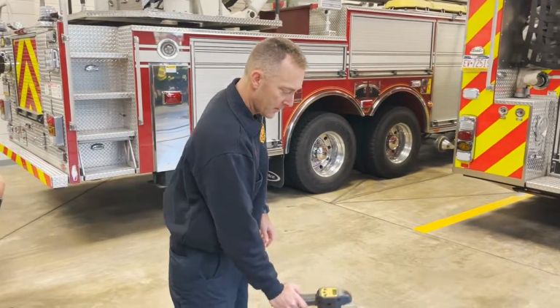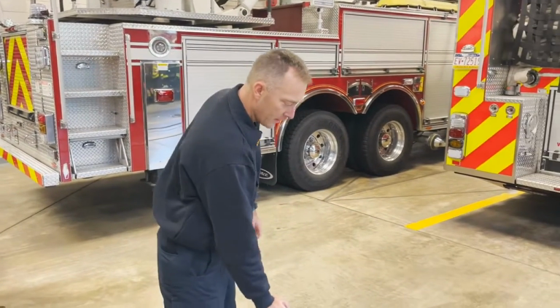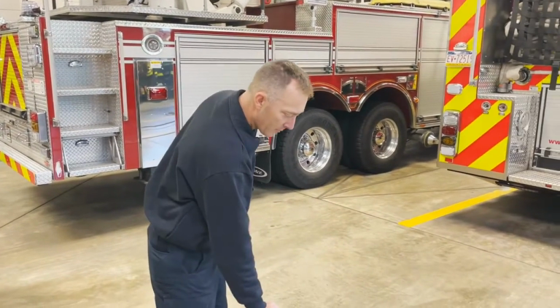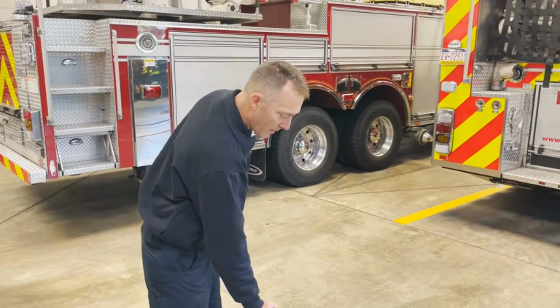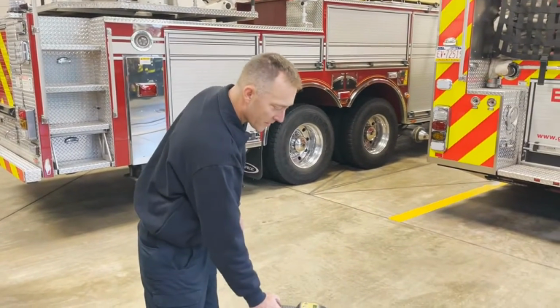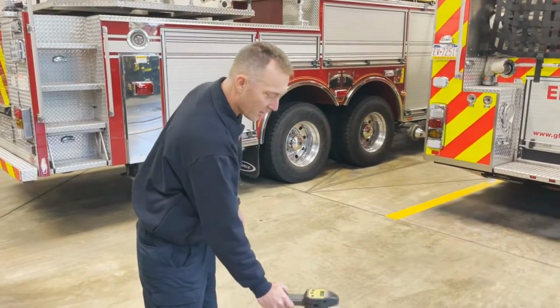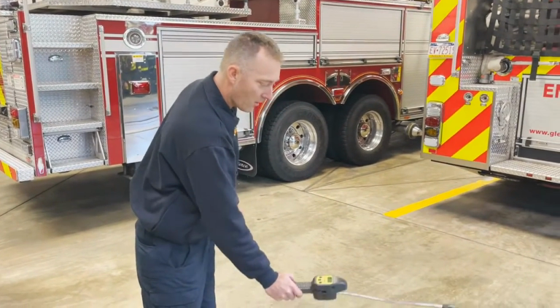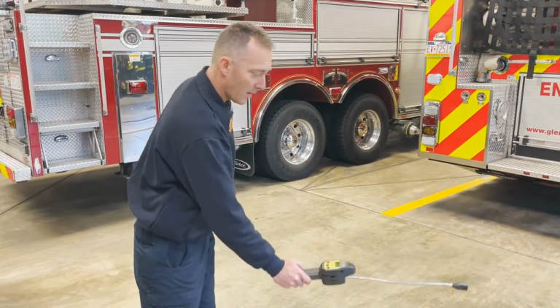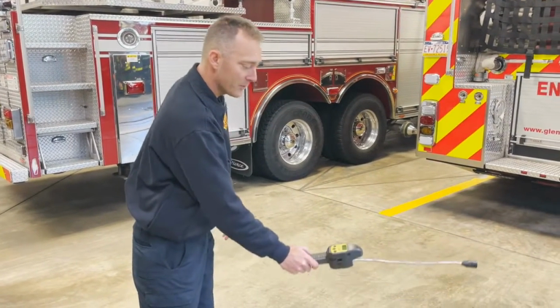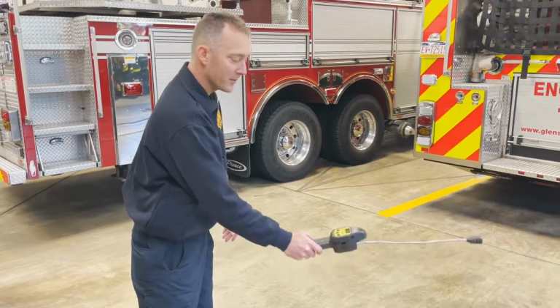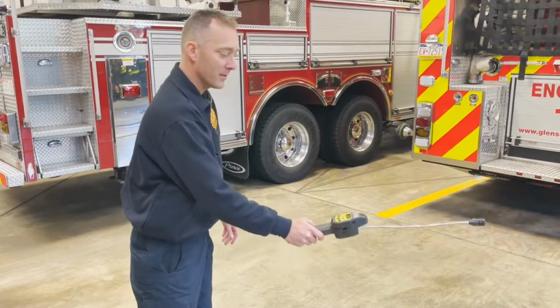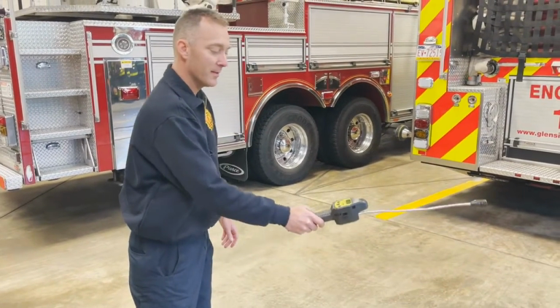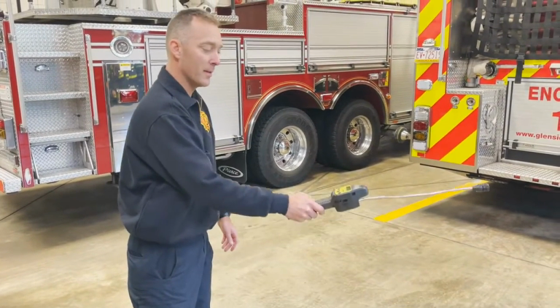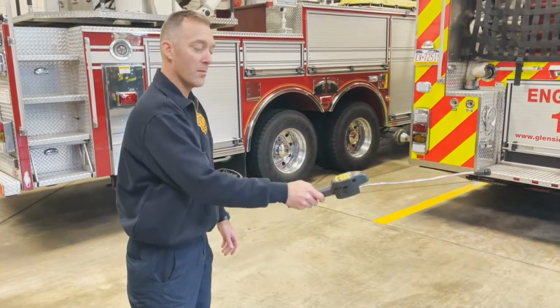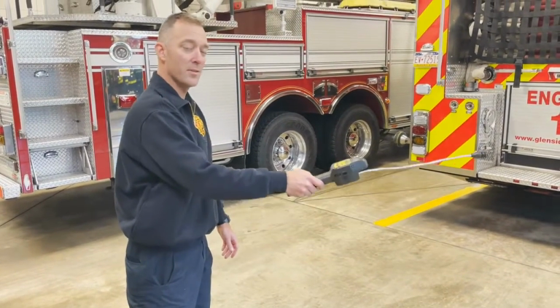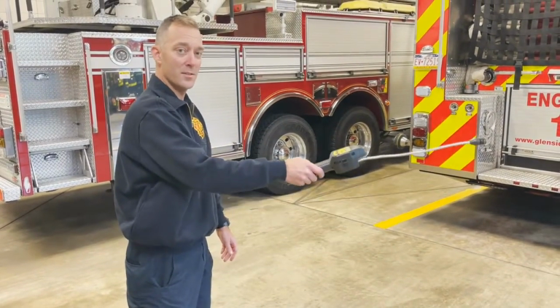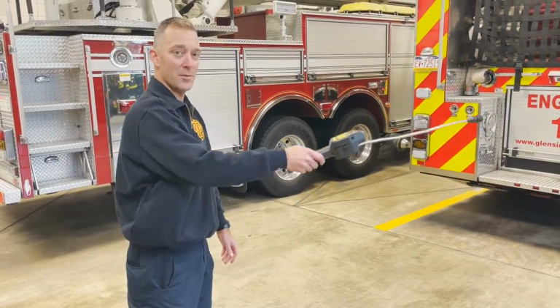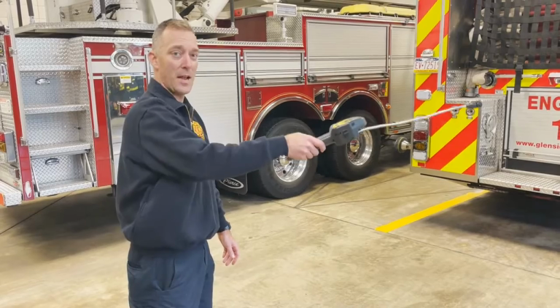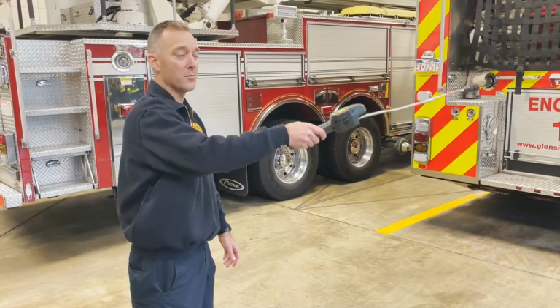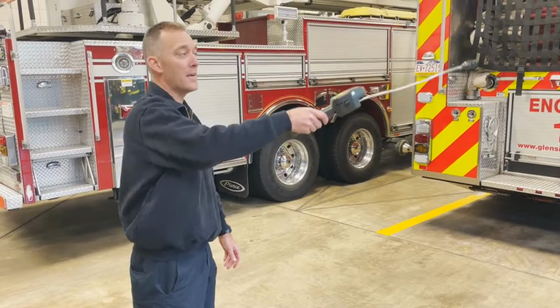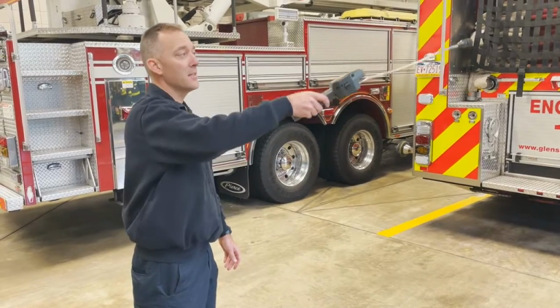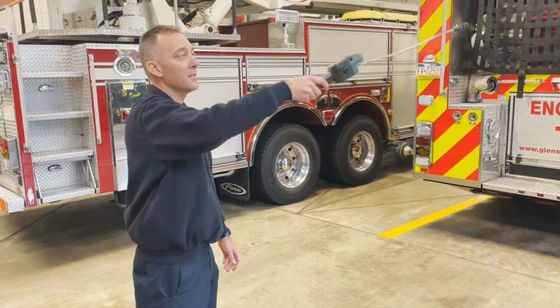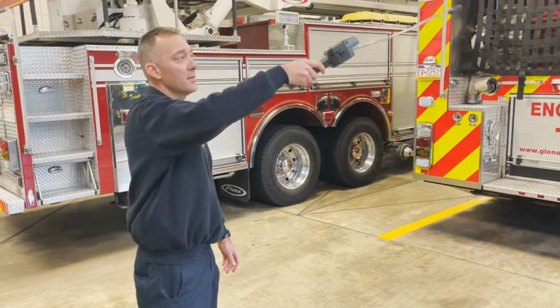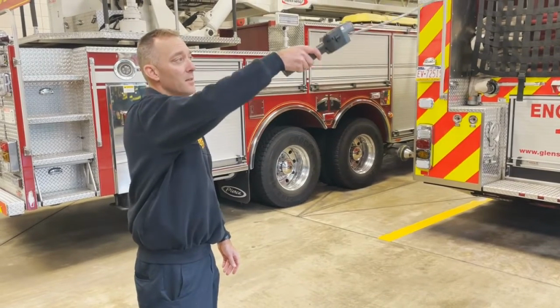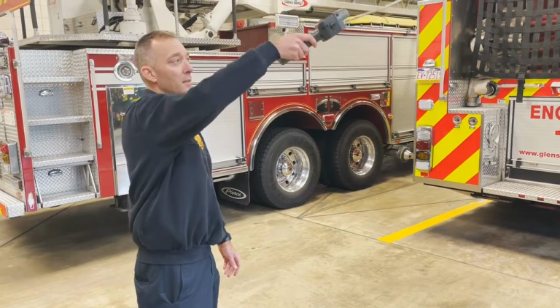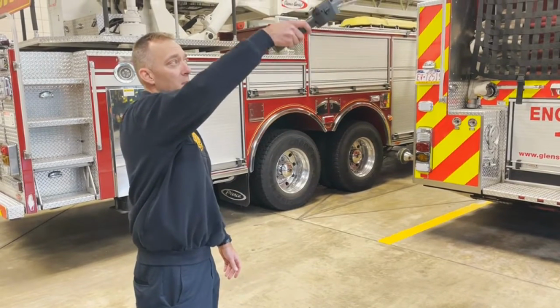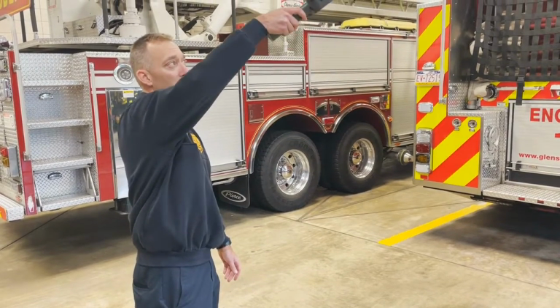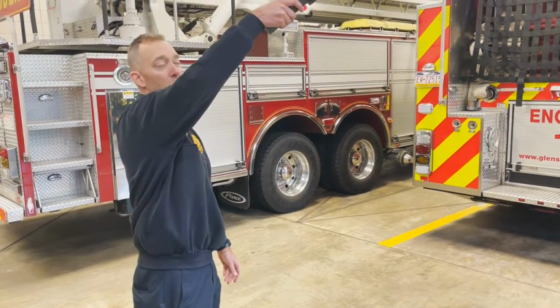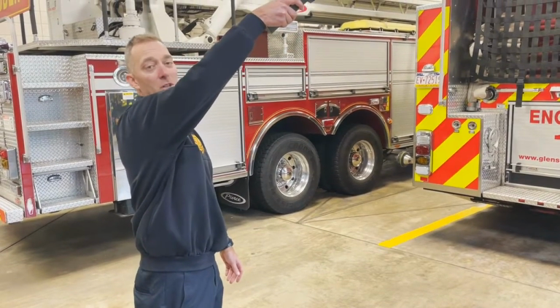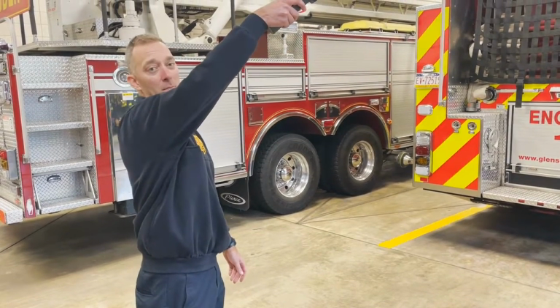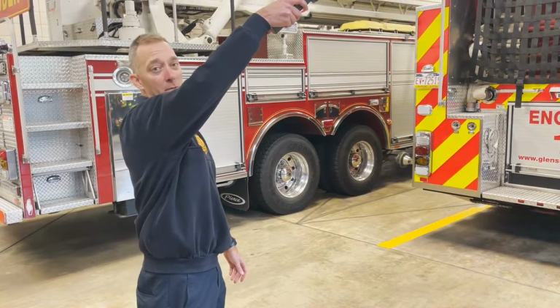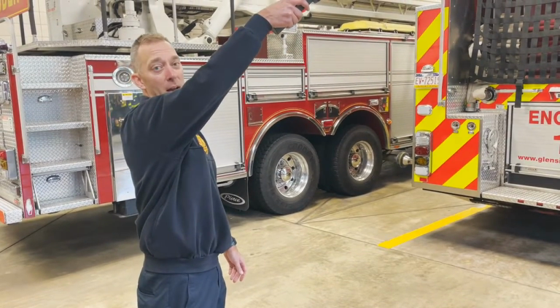Remember to check all levels. And since natural gas rises, remember to check above your head.